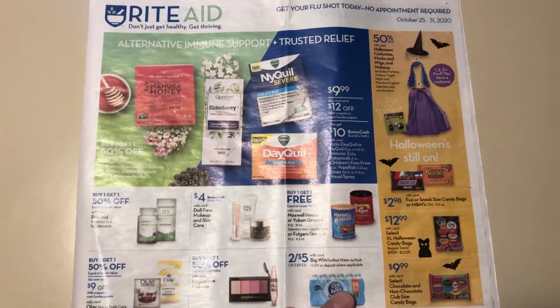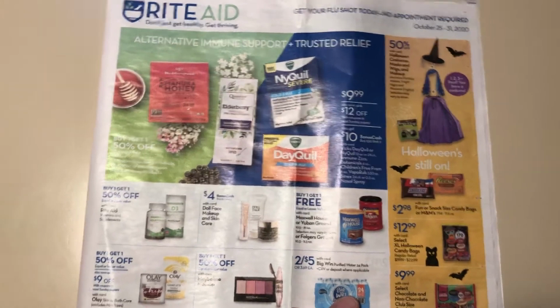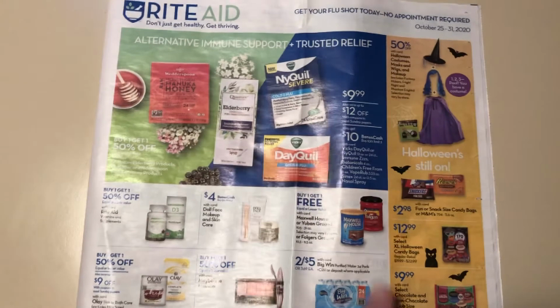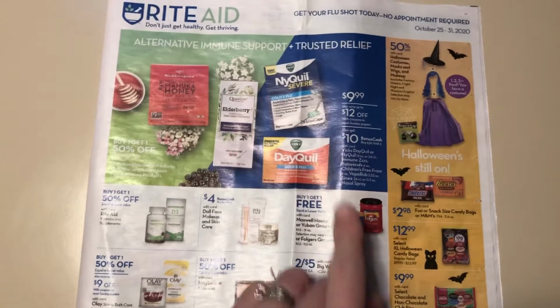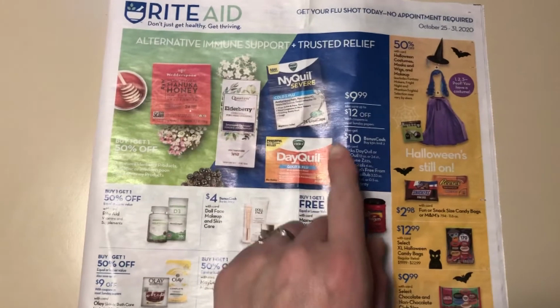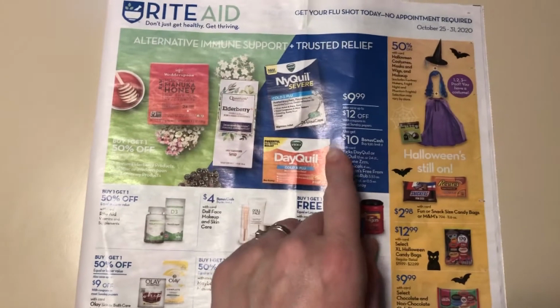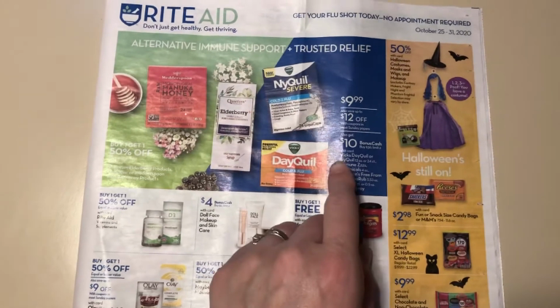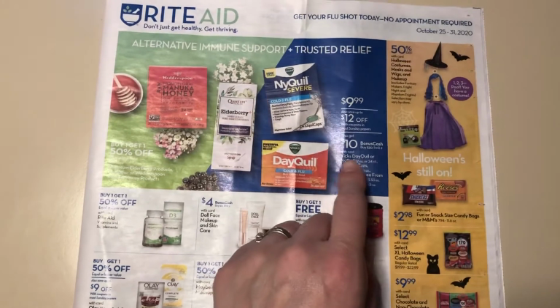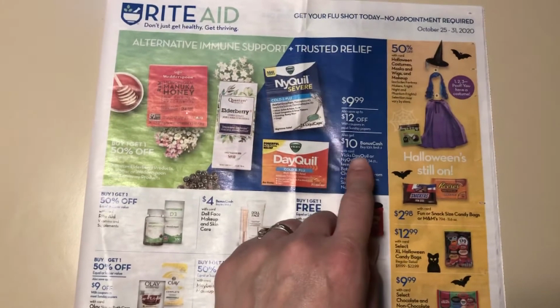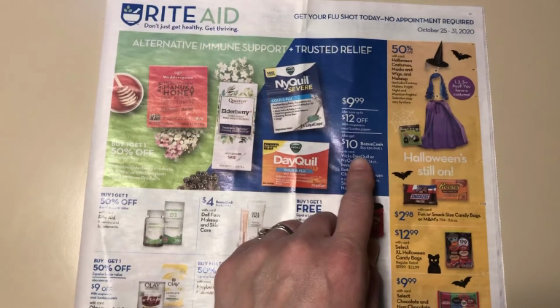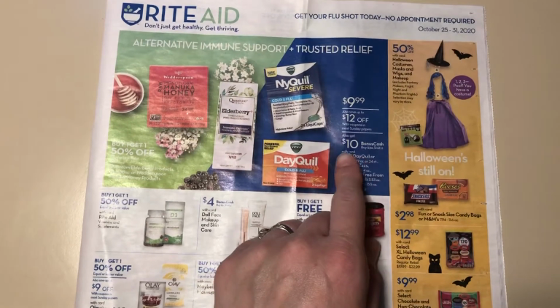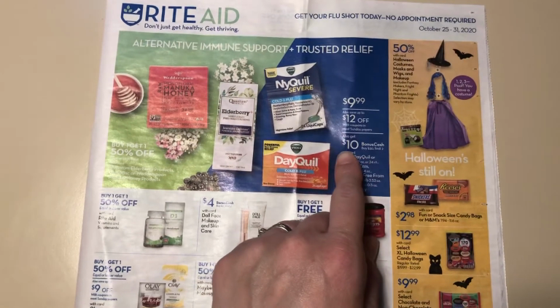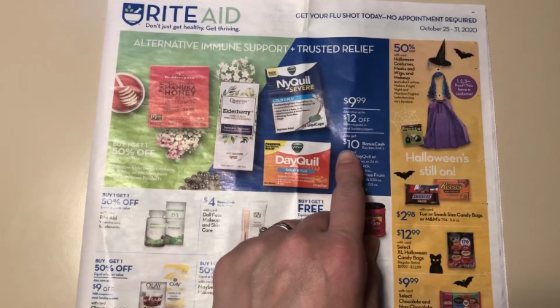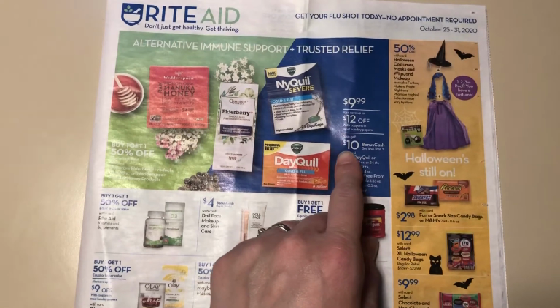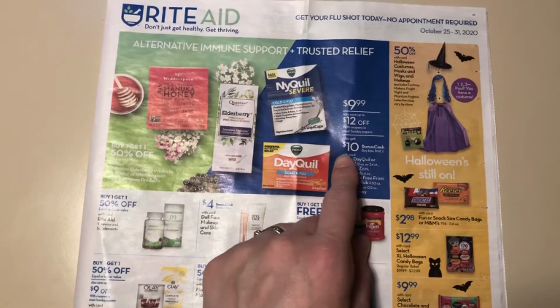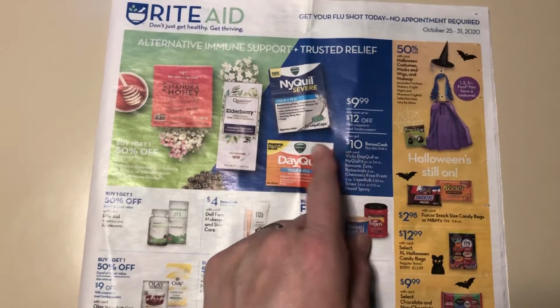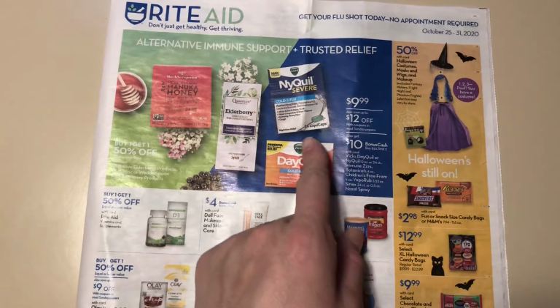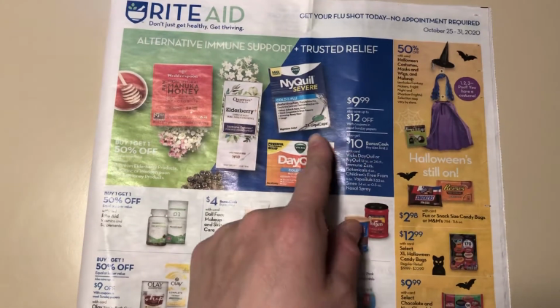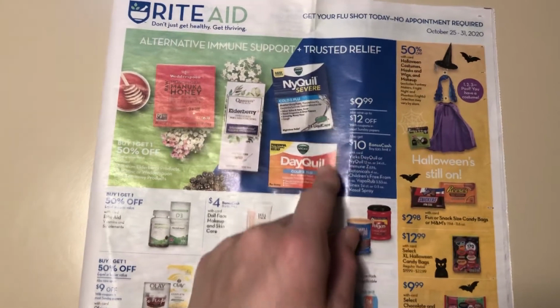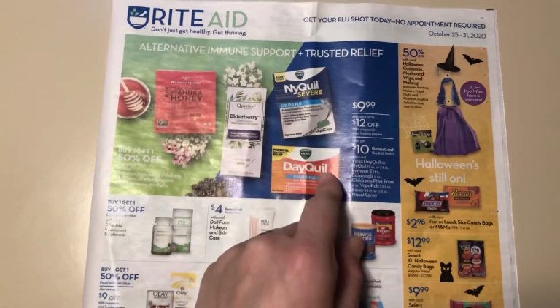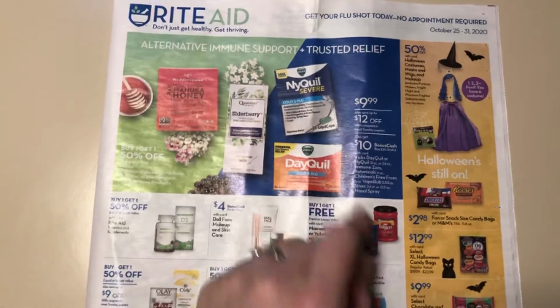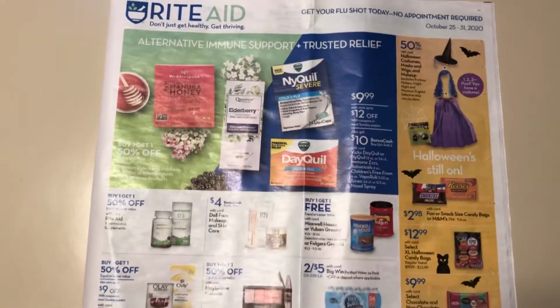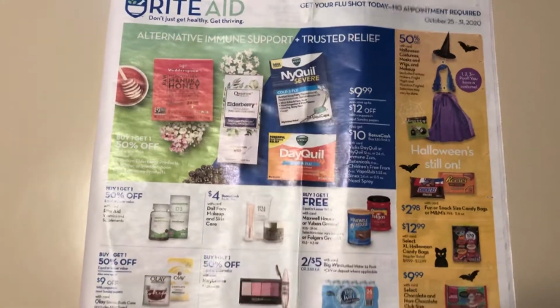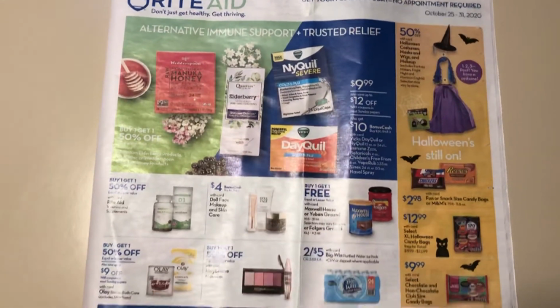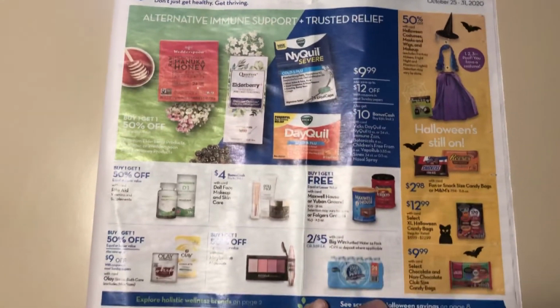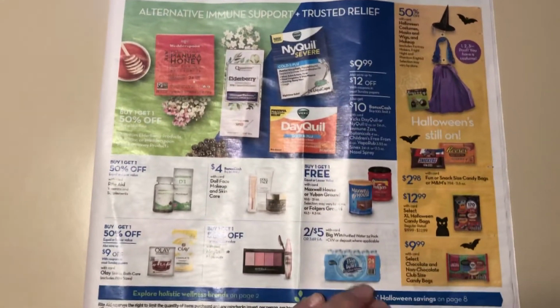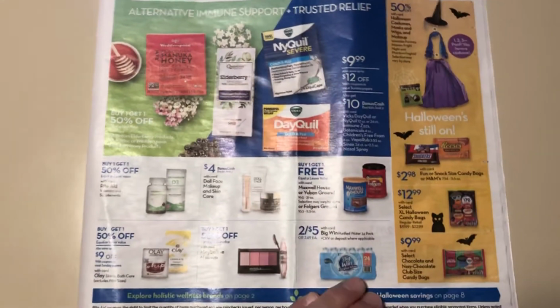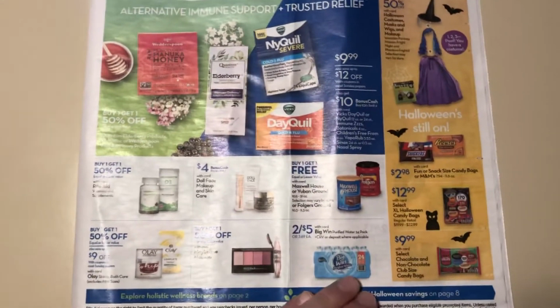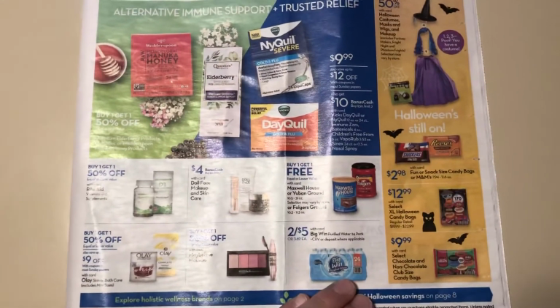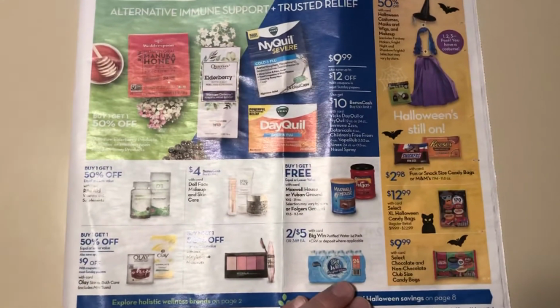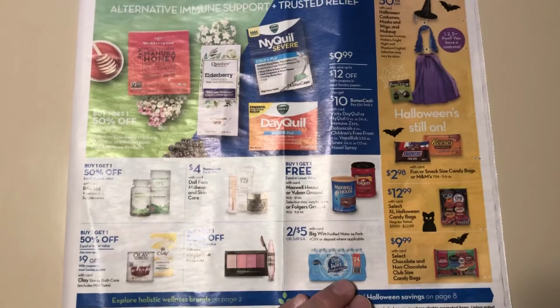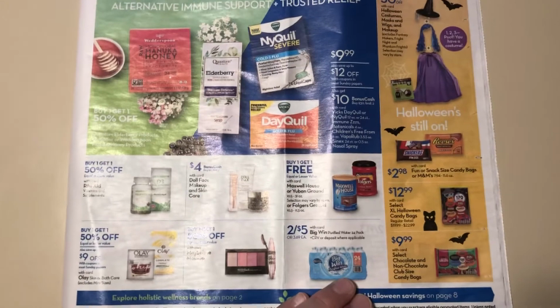There's going to be a big deal — spend $30, get back $10. They're advertising that these products are included.